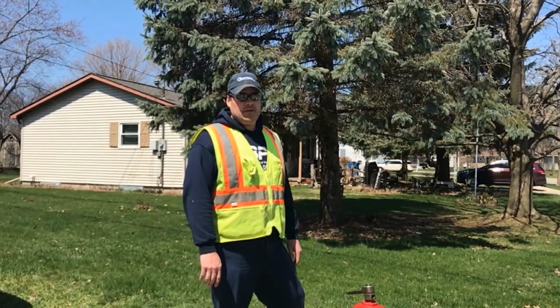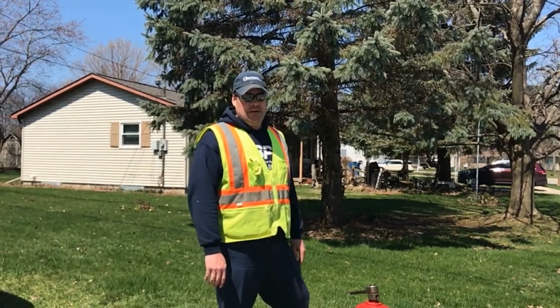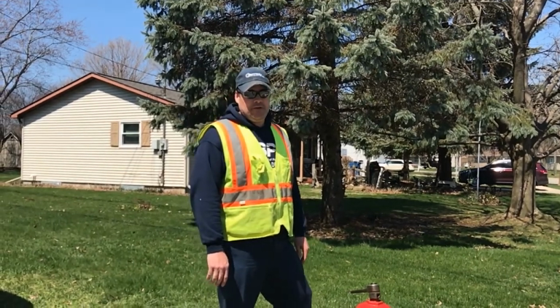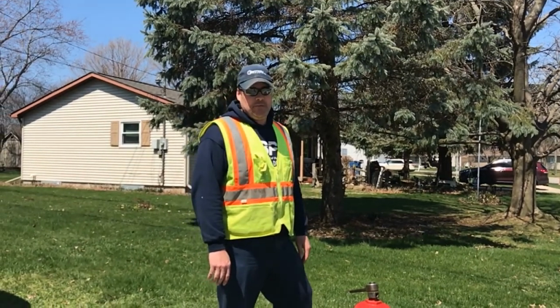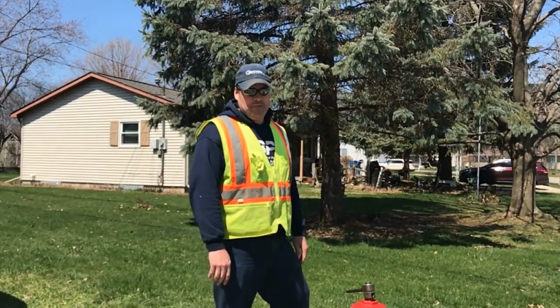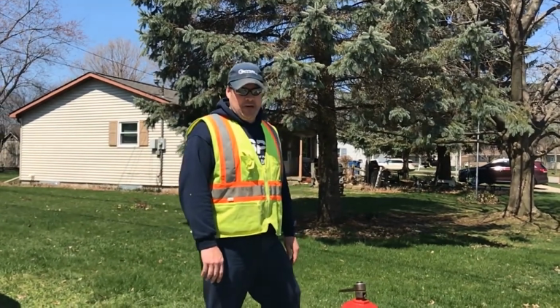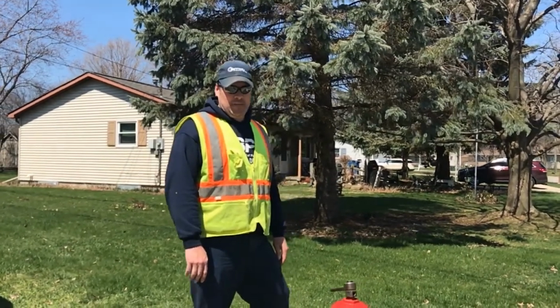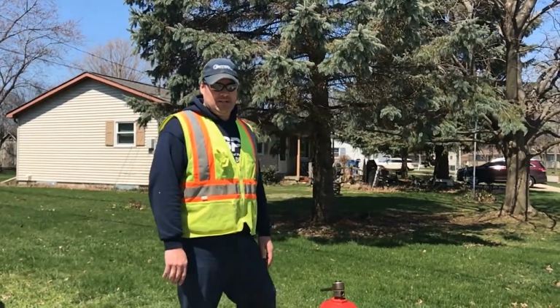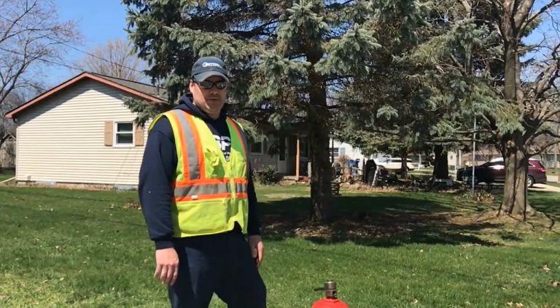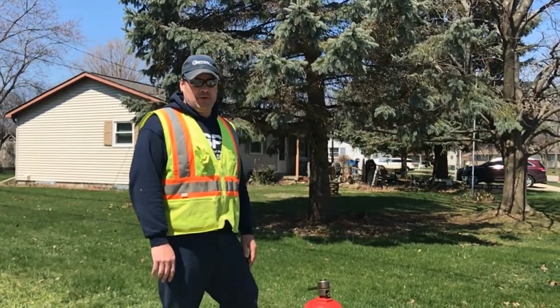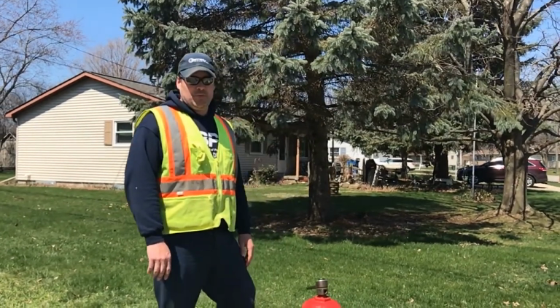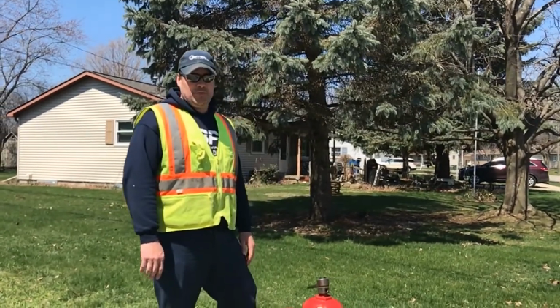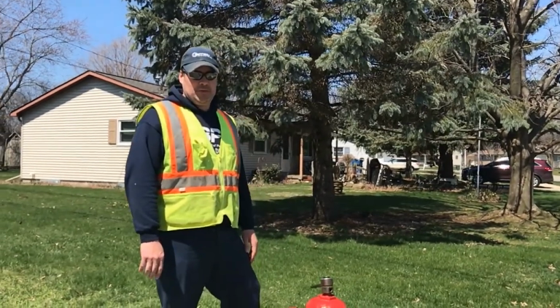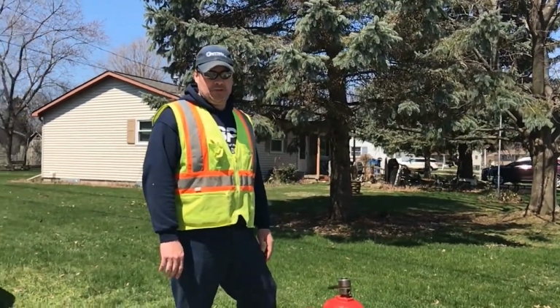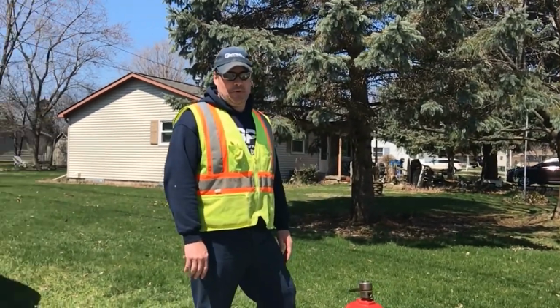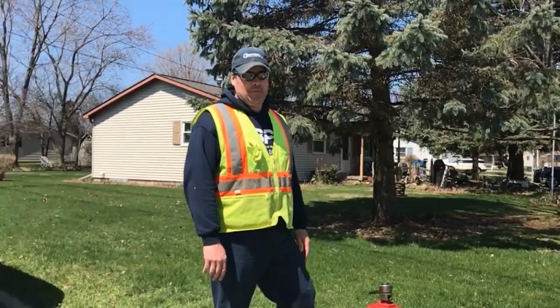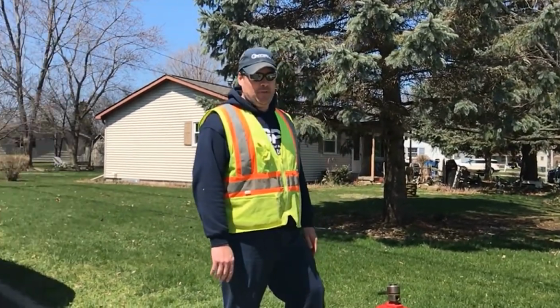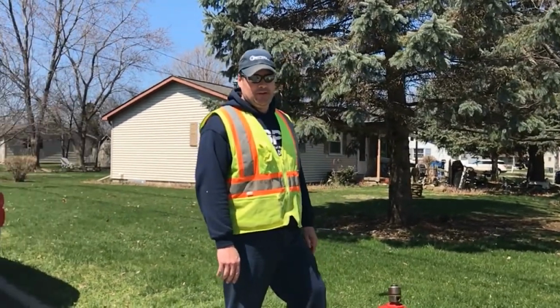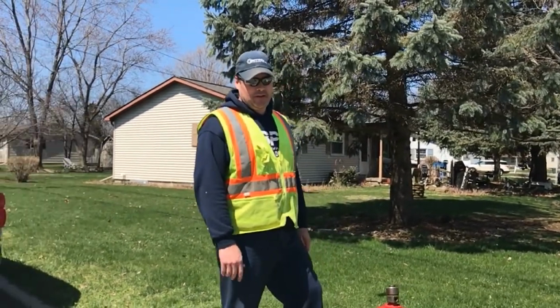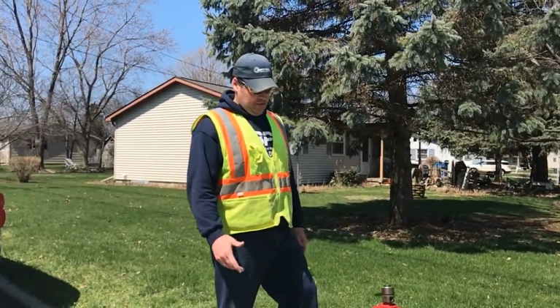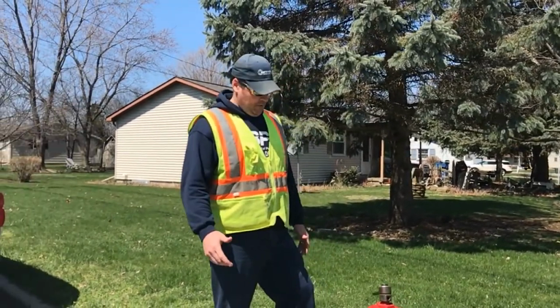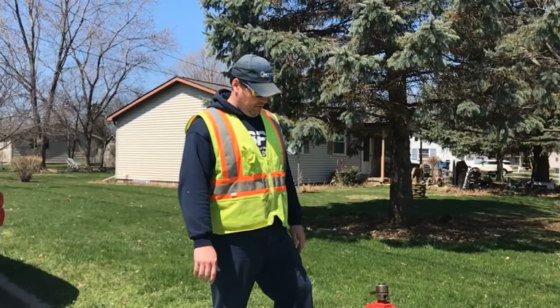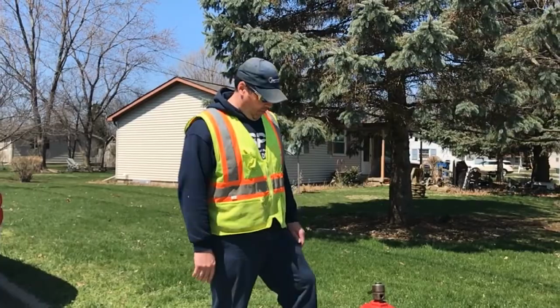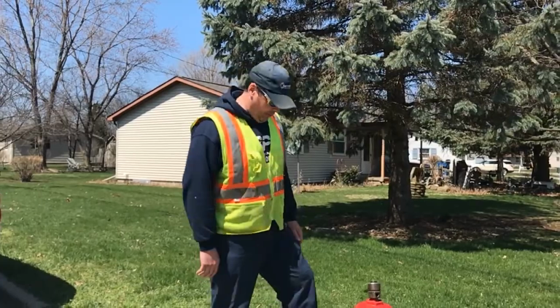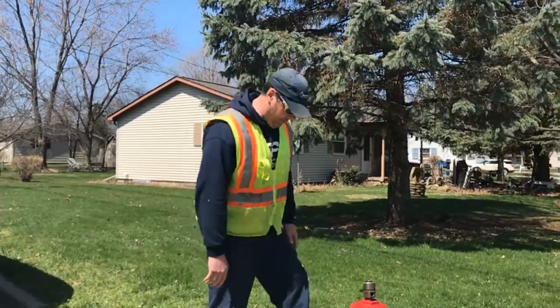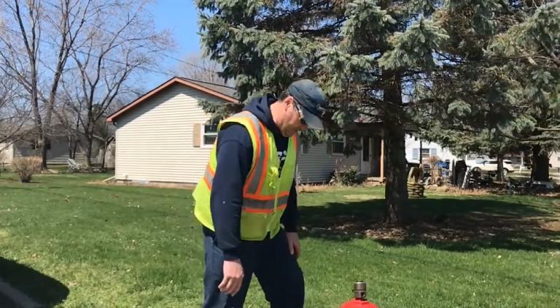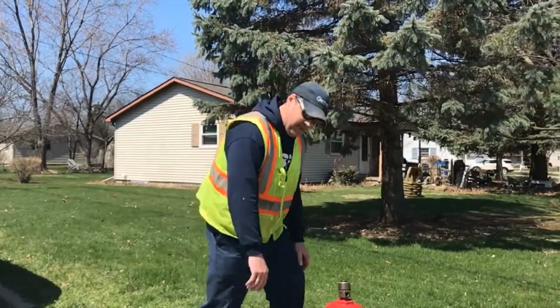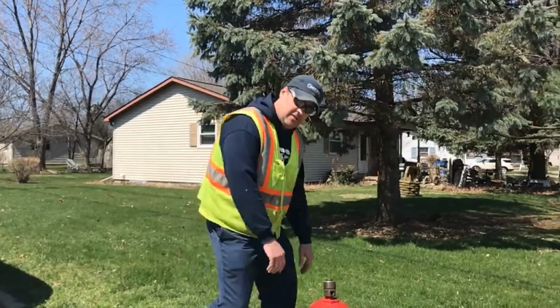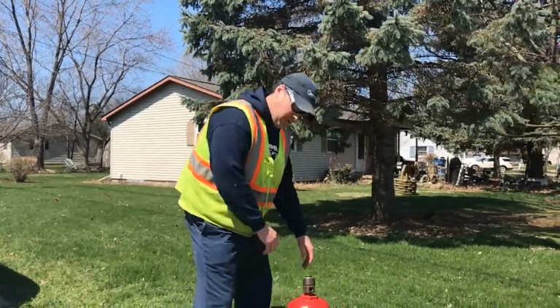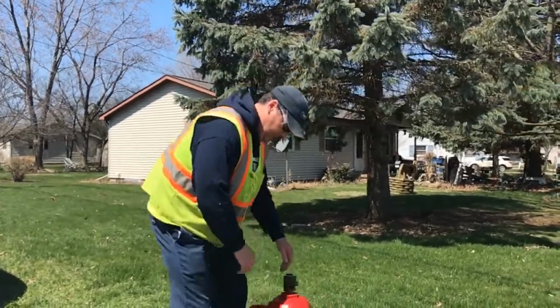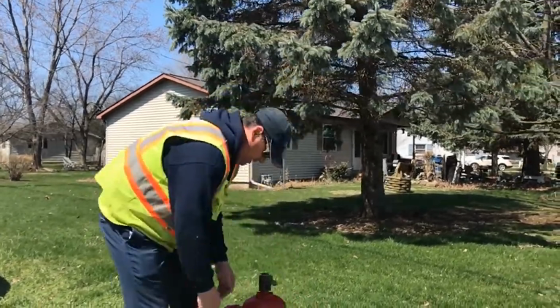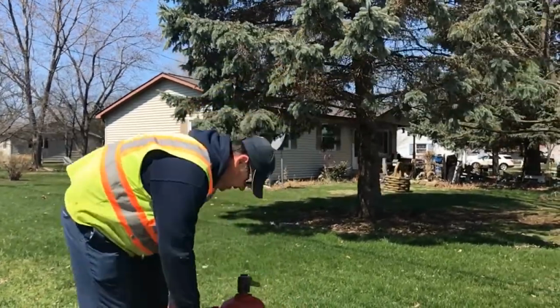Good afternoon, my name is Brian Massey with the Co-Water Board of Public Utilities Water Department. I'm going to explain to you why we flush hydrants twice a year.